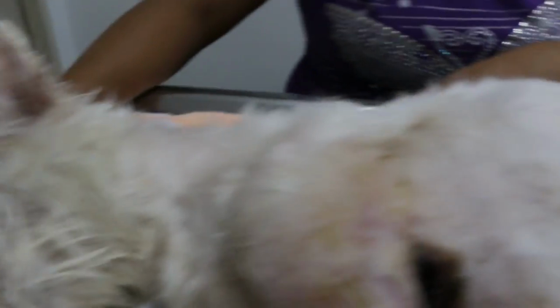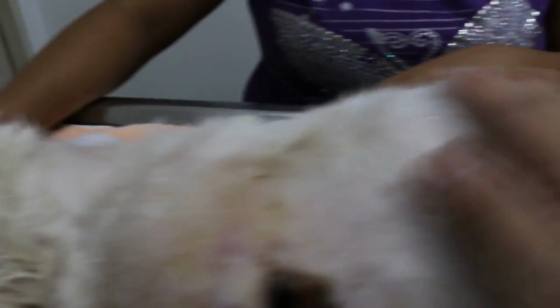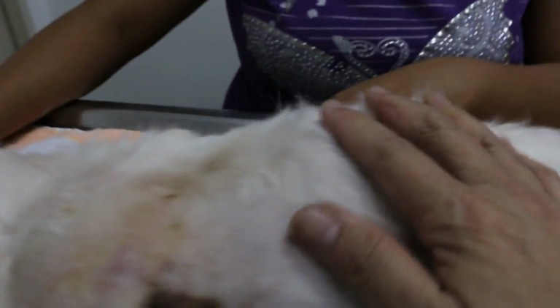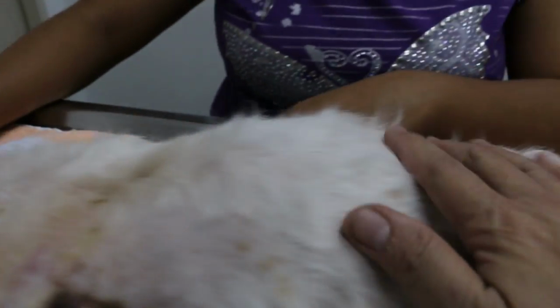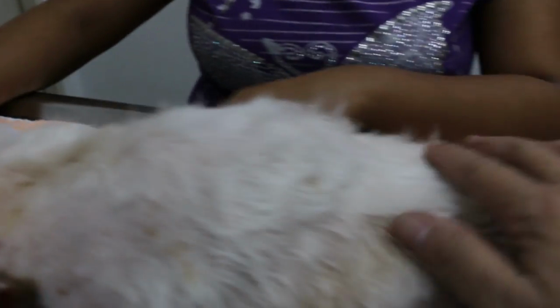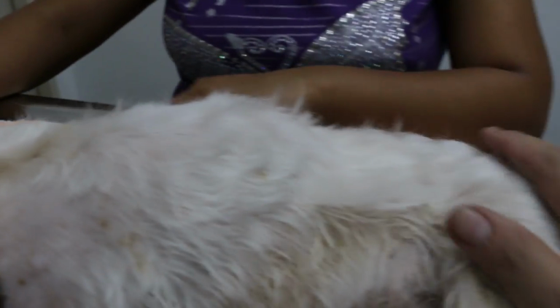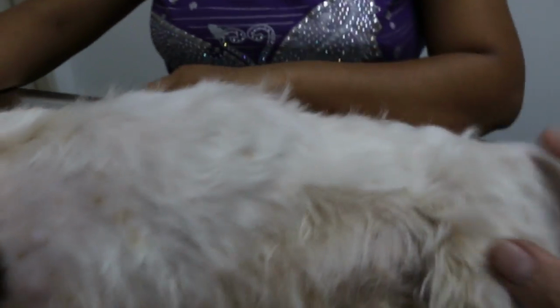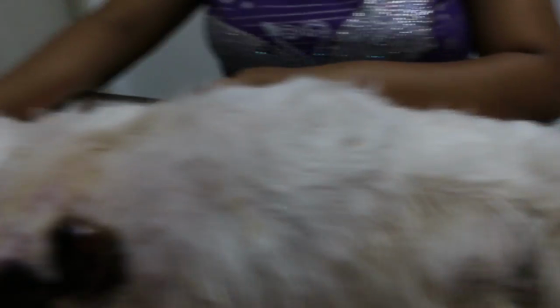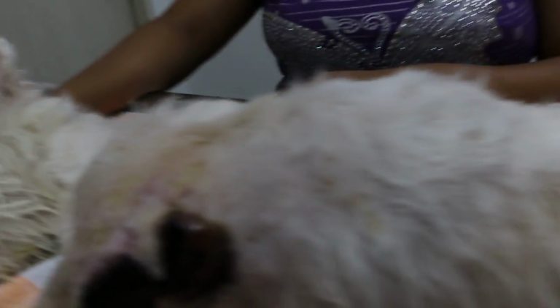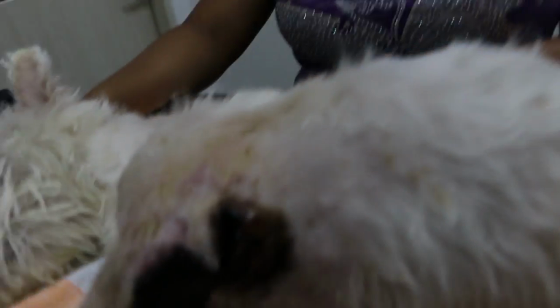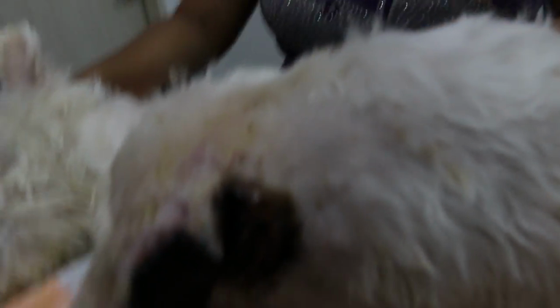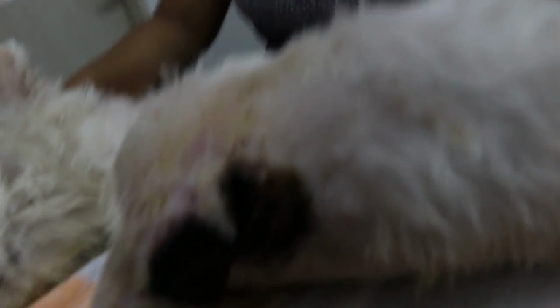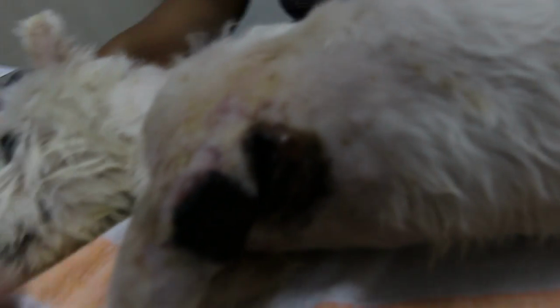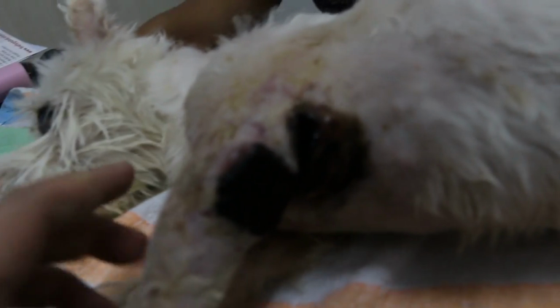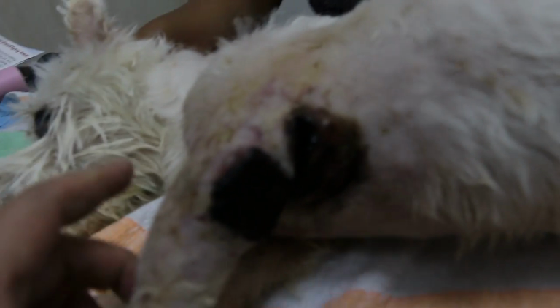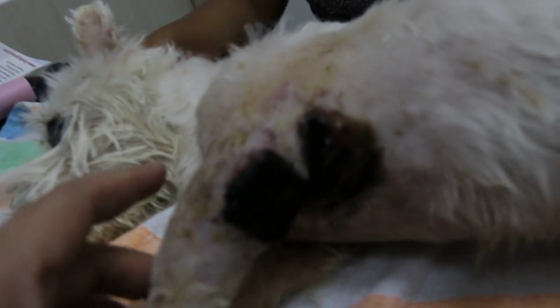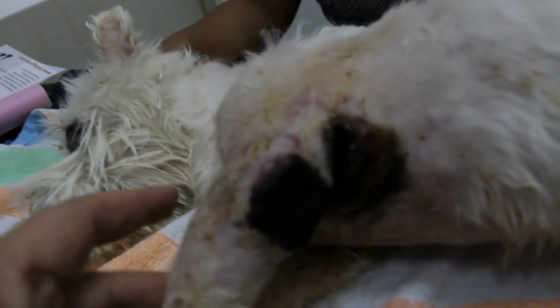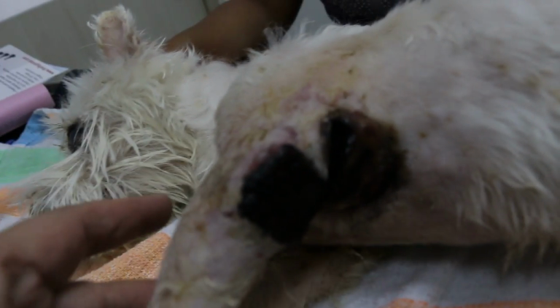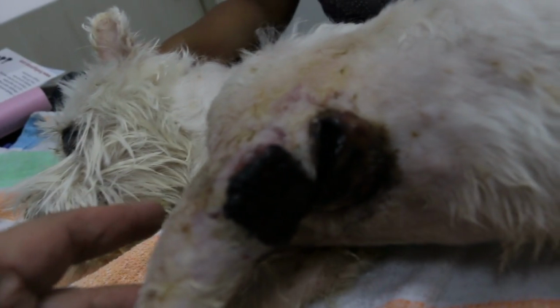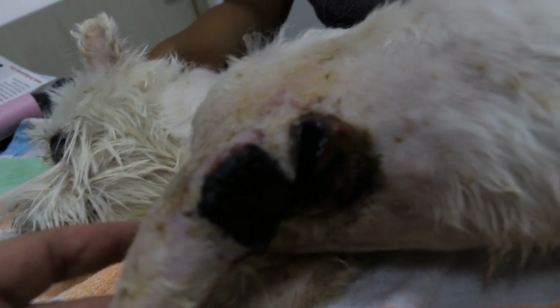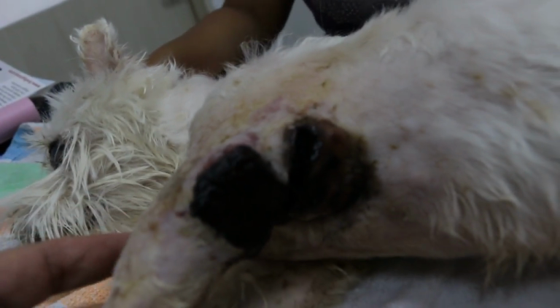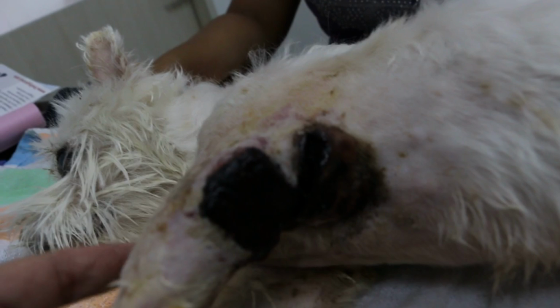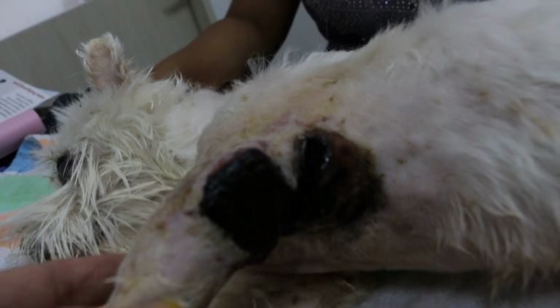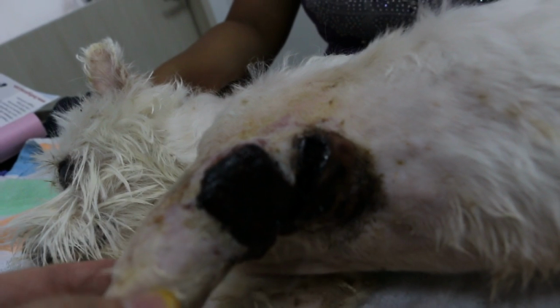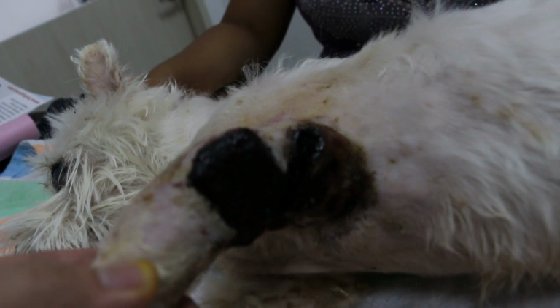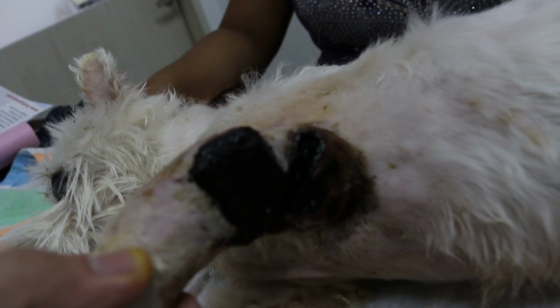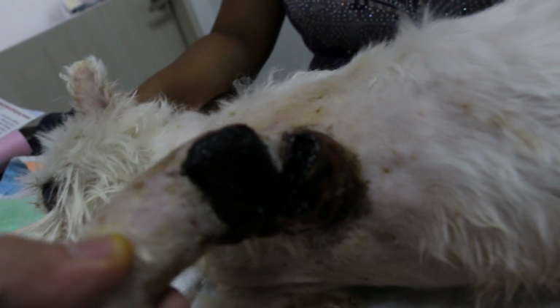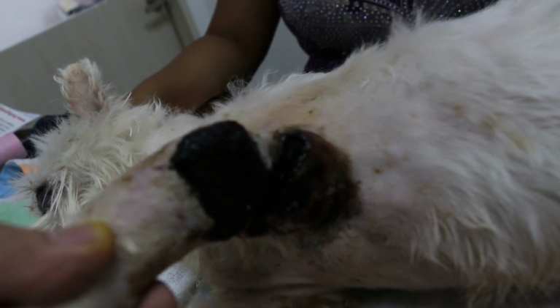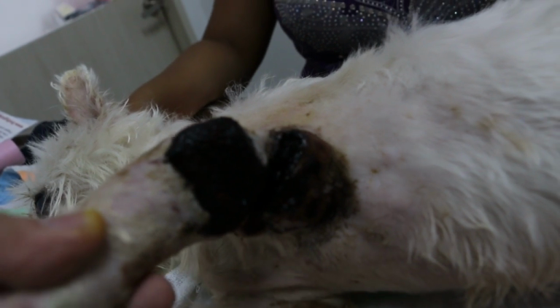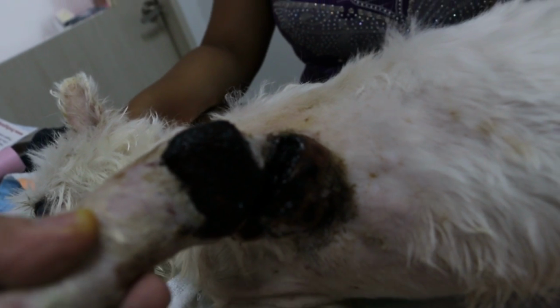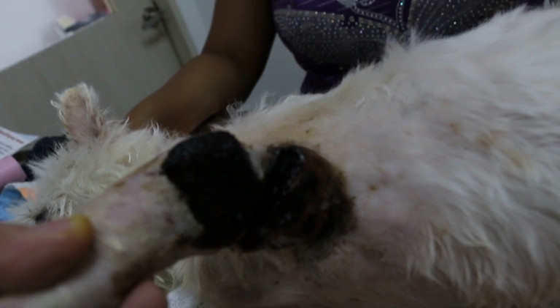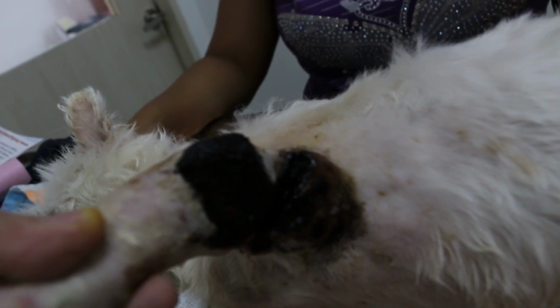The dog was then bathed and the wound irrigated and rinsed off to ensure it was properly cleaned before further assessment.